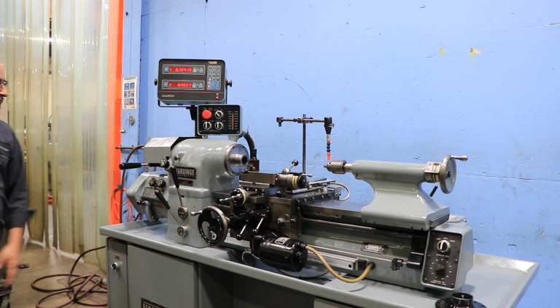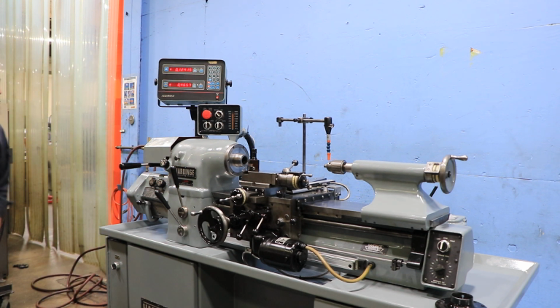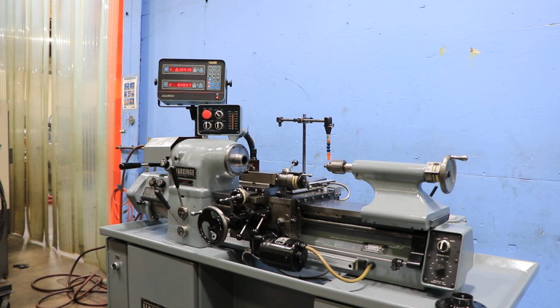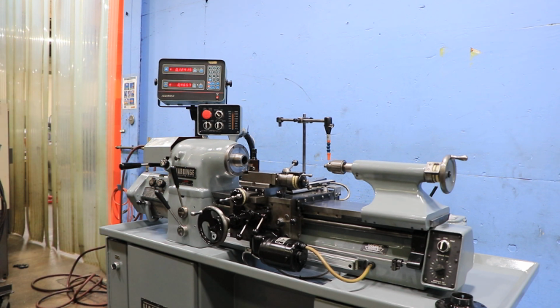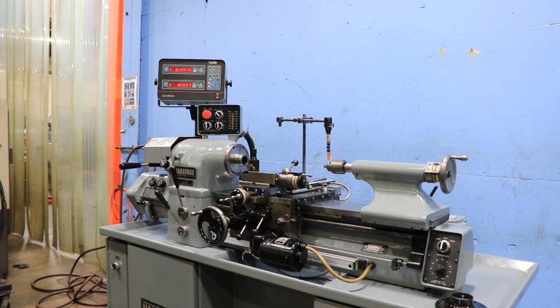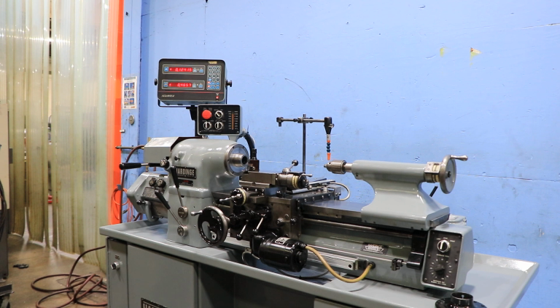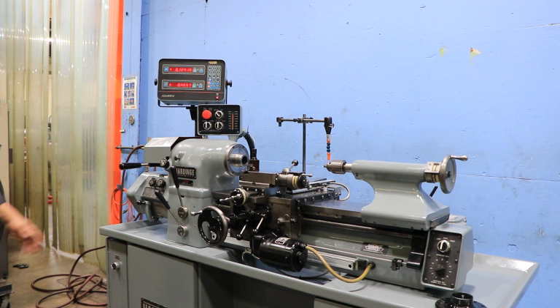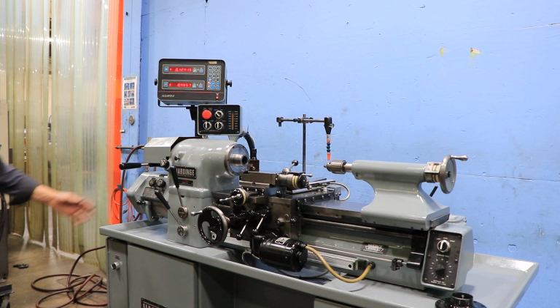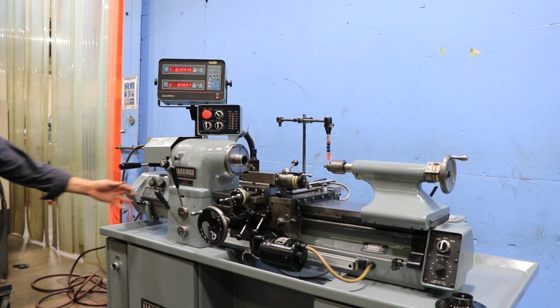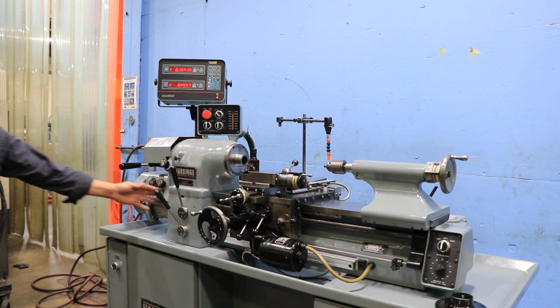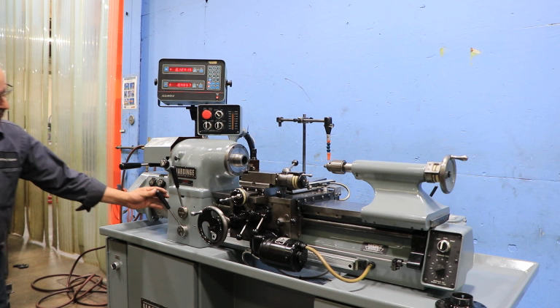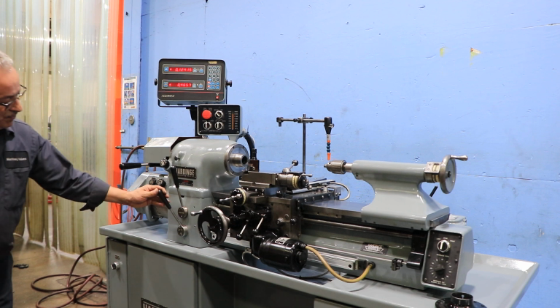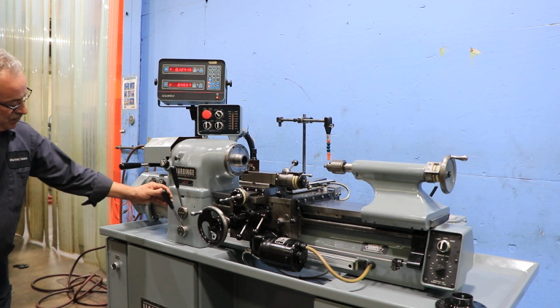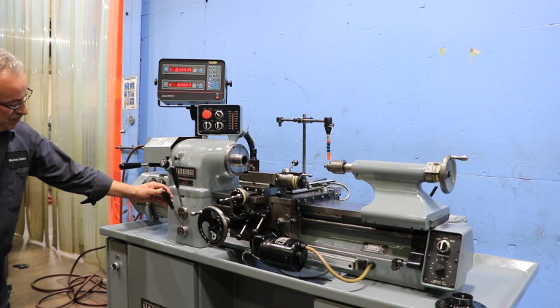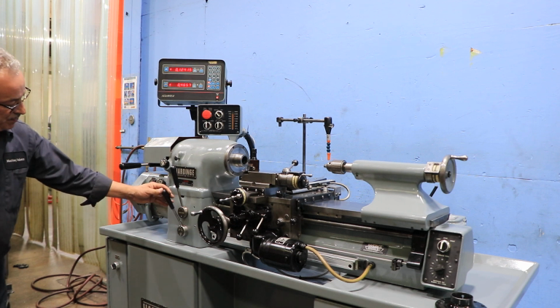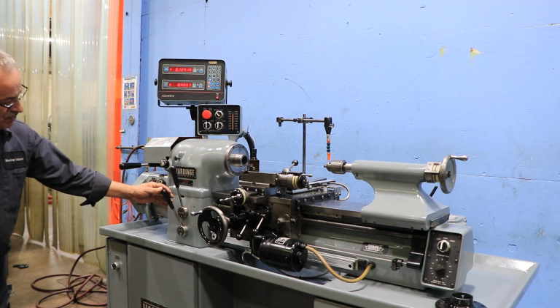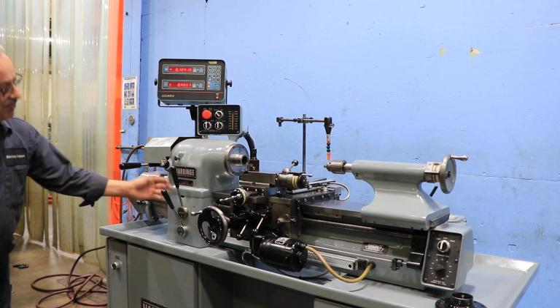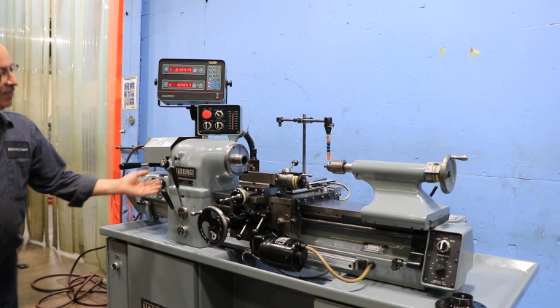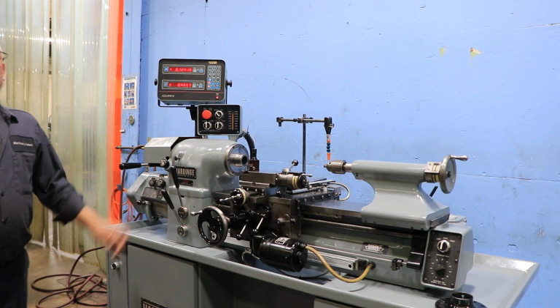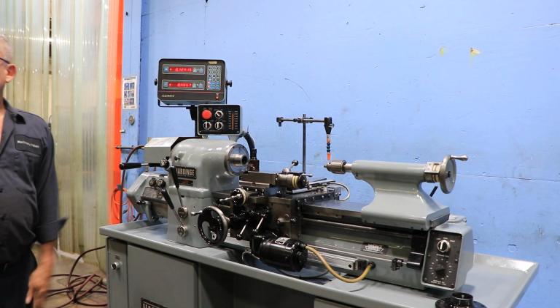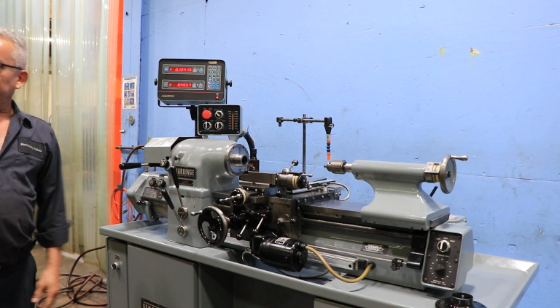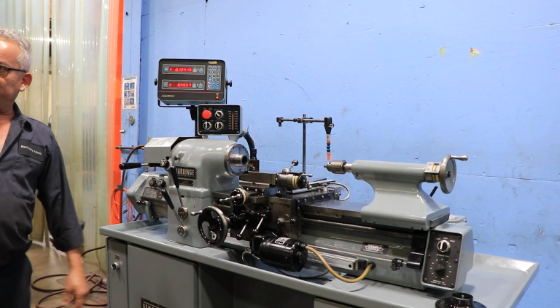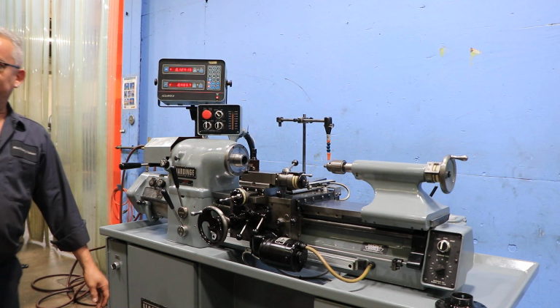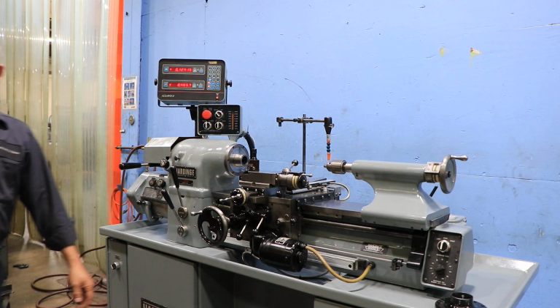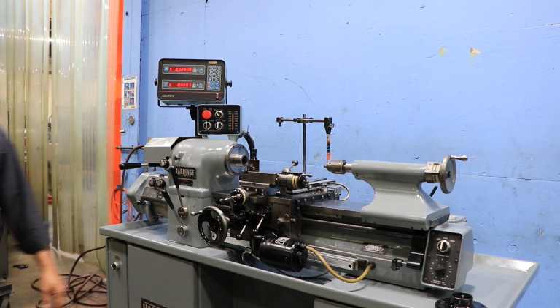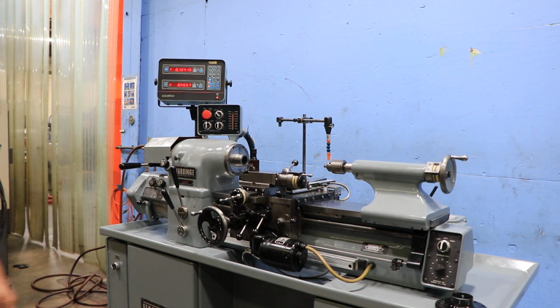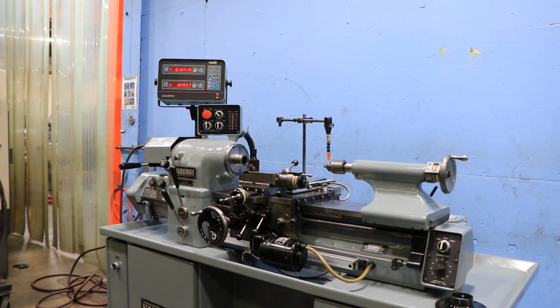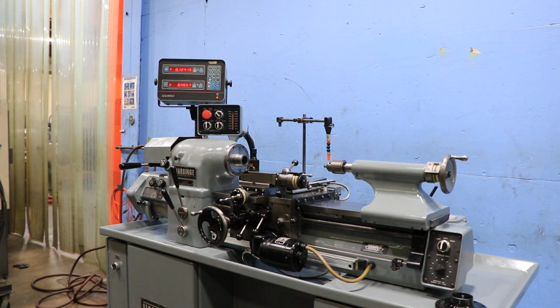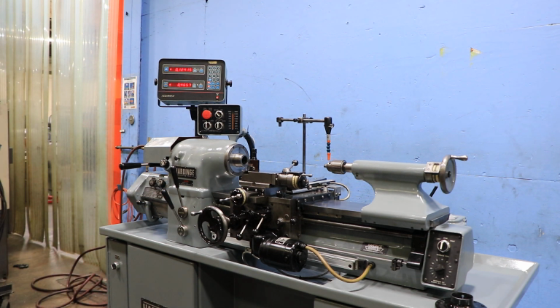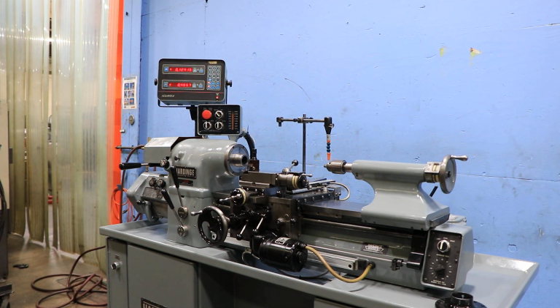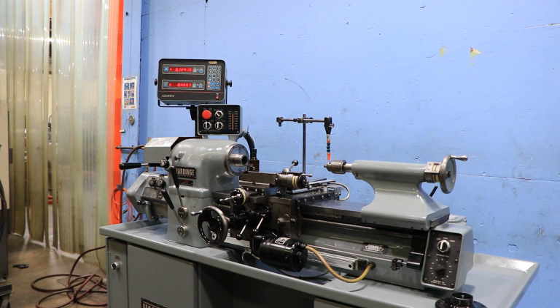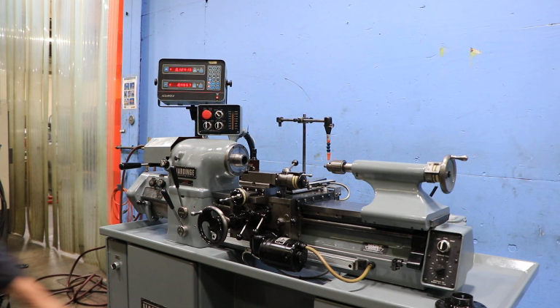Disengage the threading box and the brake — spindle brake.